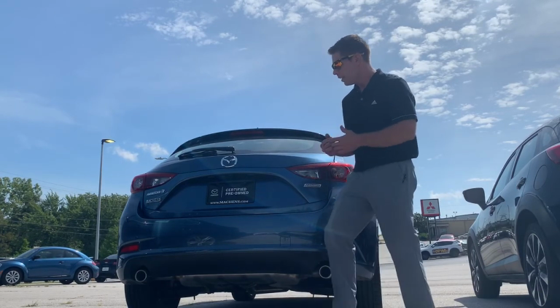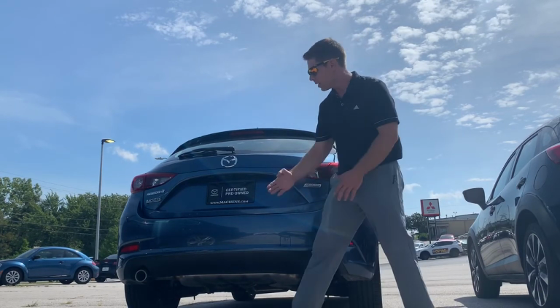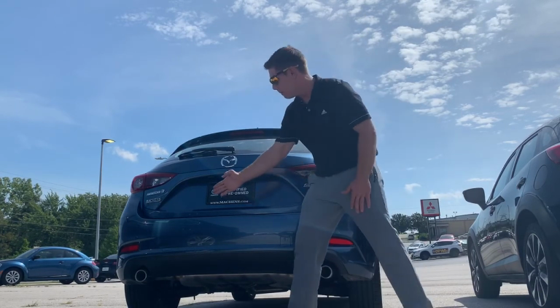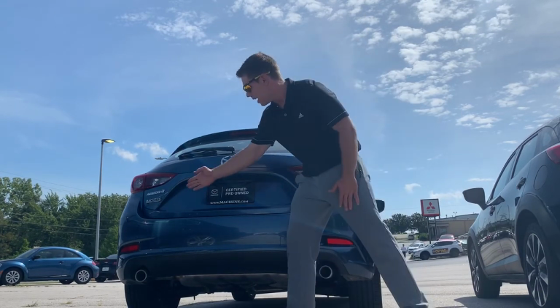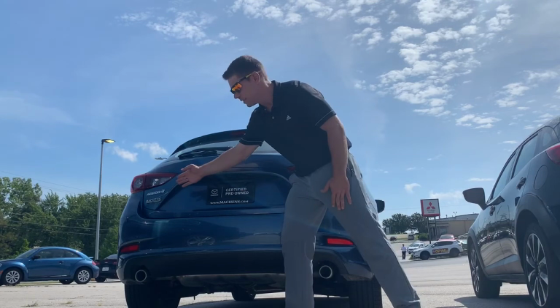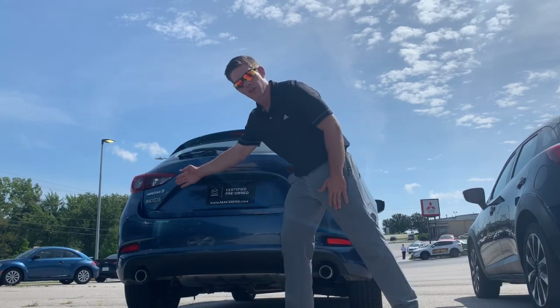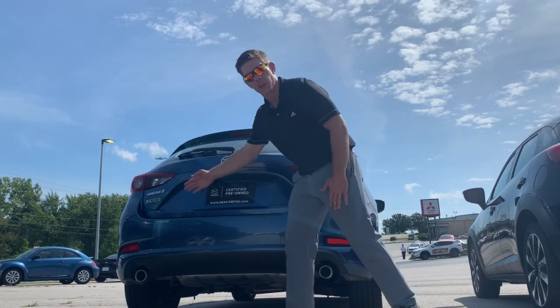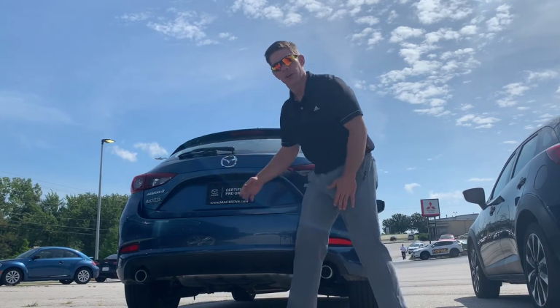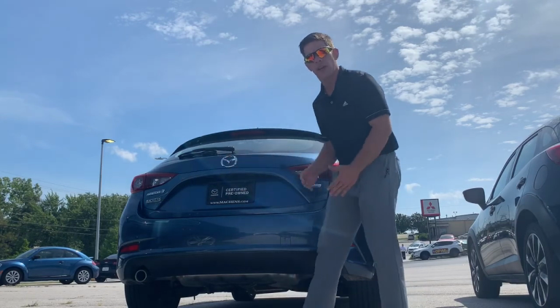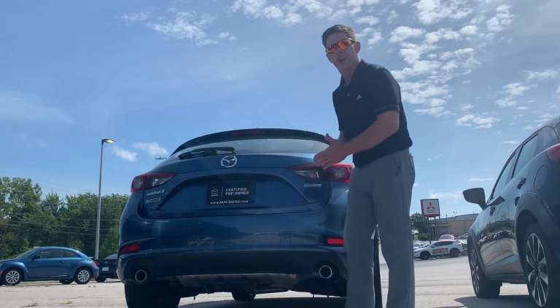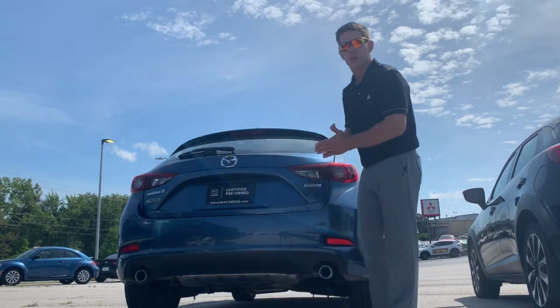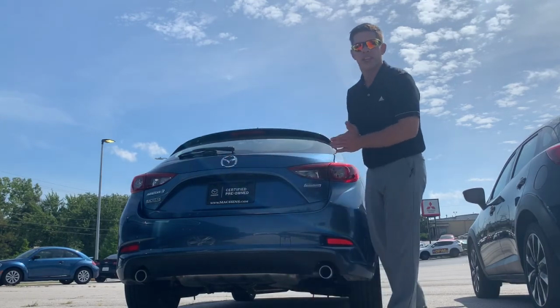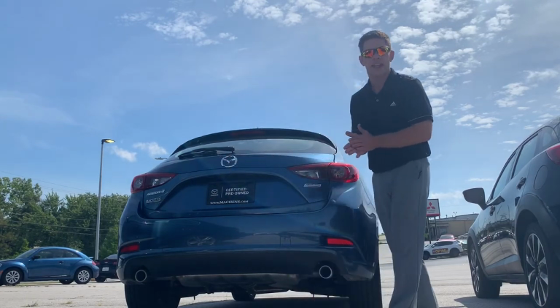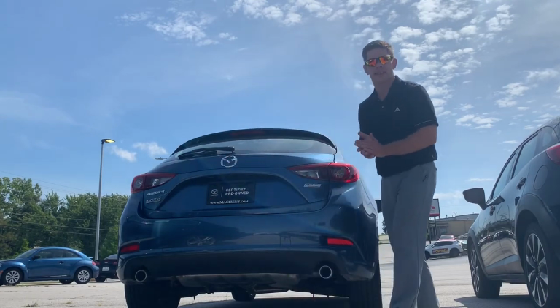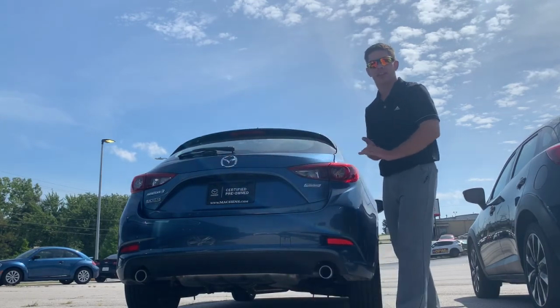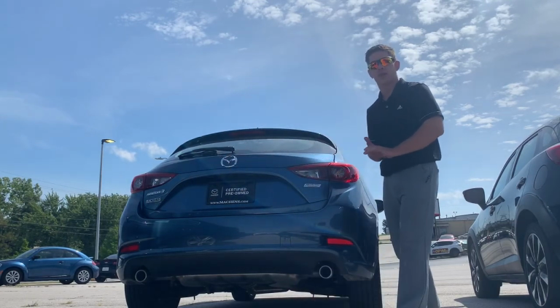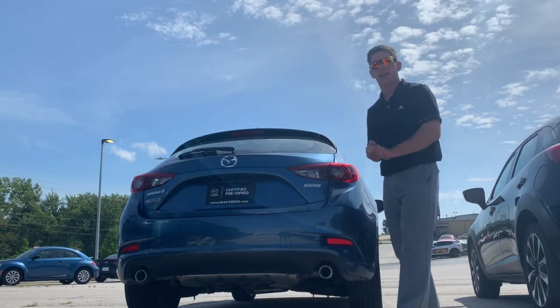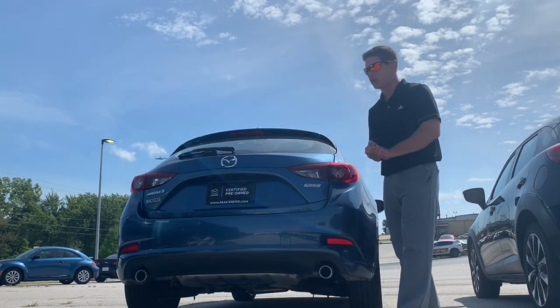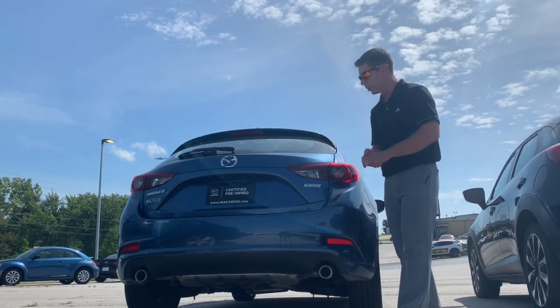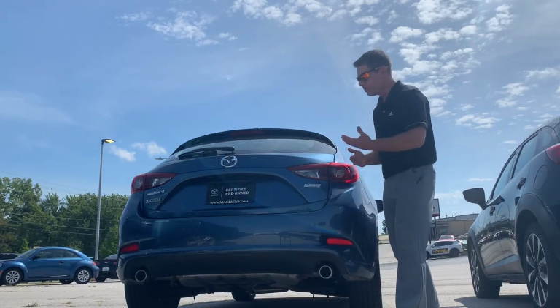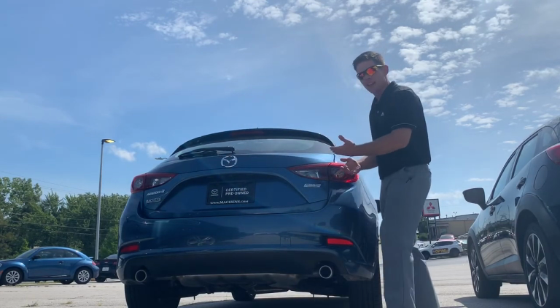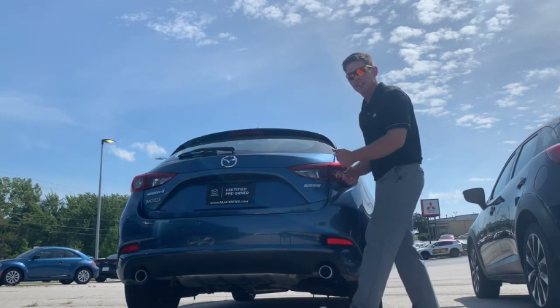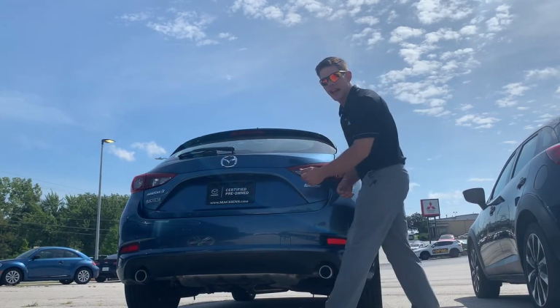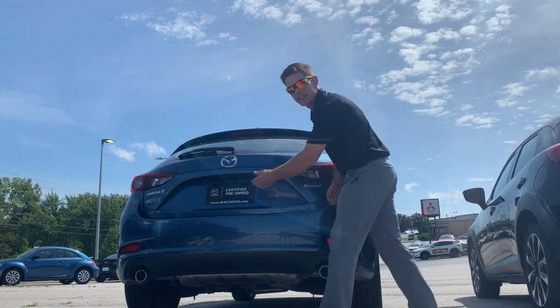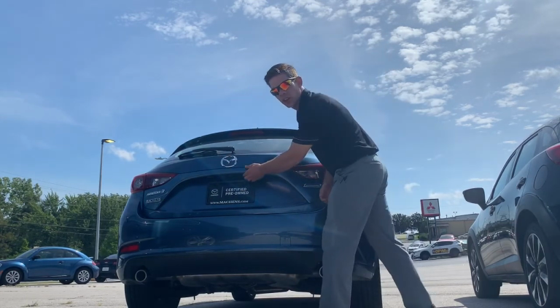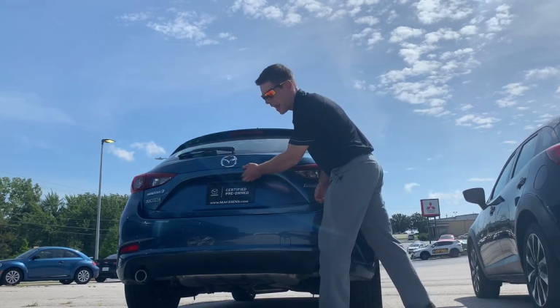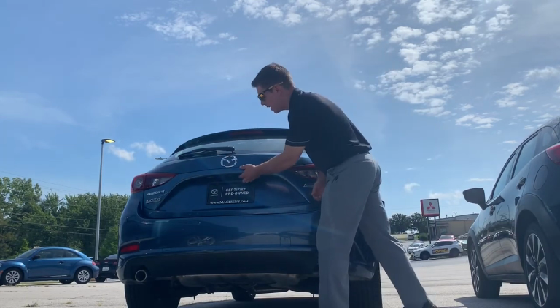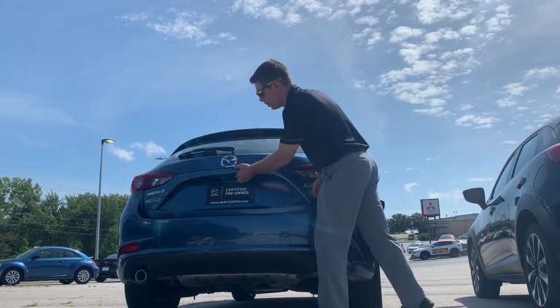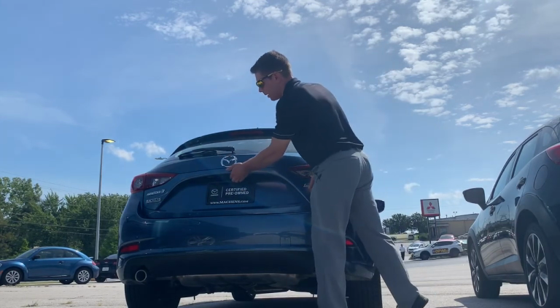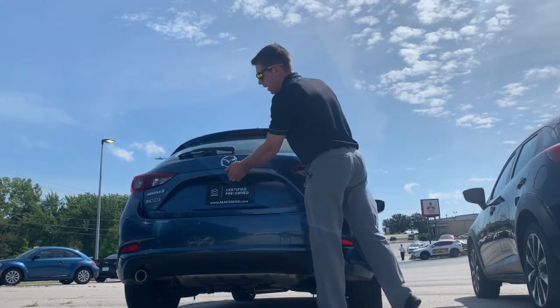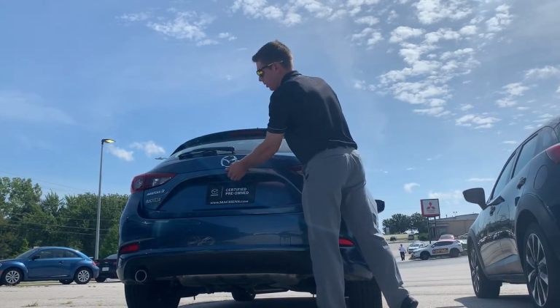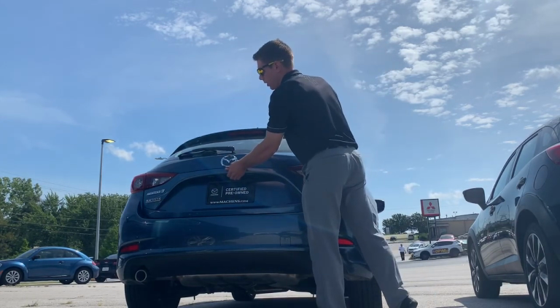This is a Mazda 3, 2018 Grand Touring. This is a nice looking hatchback model here.